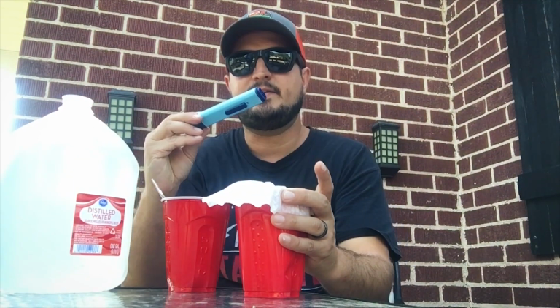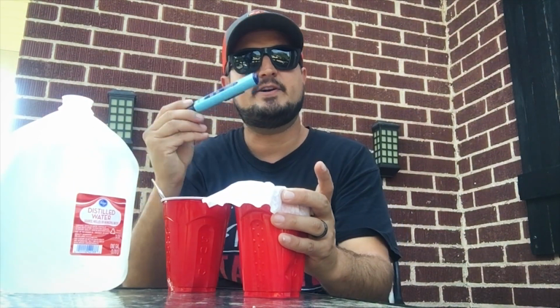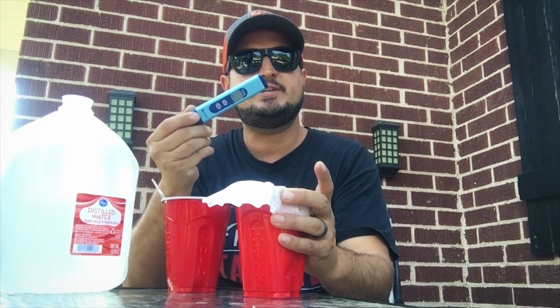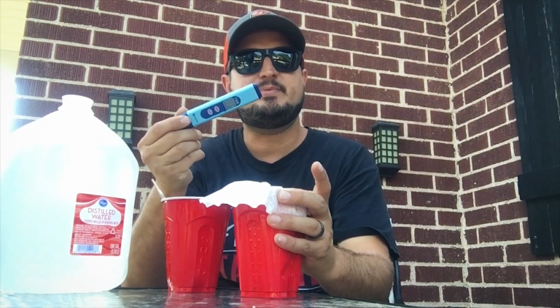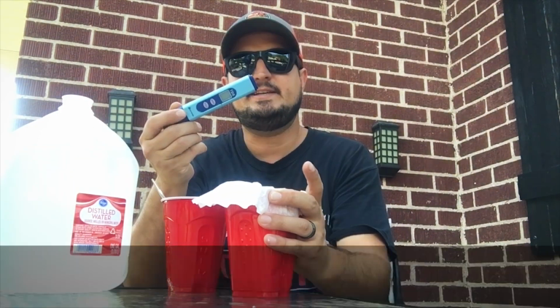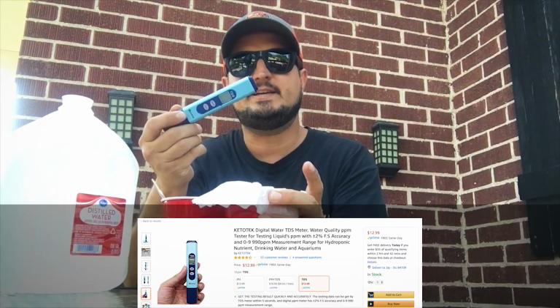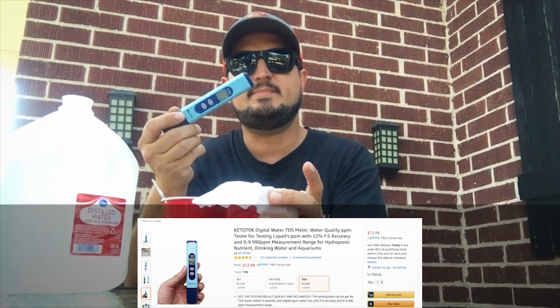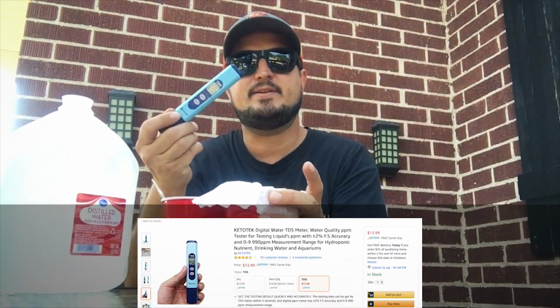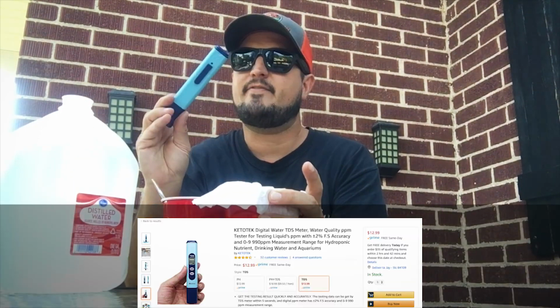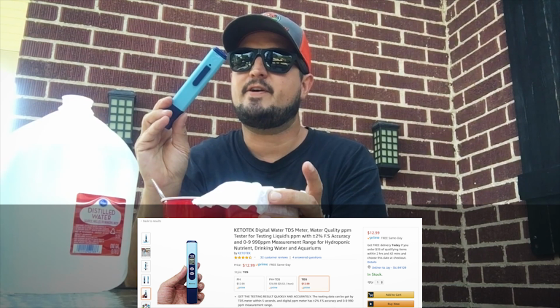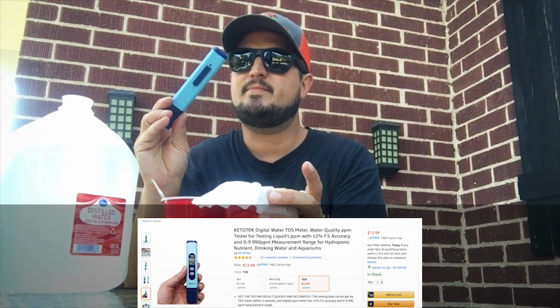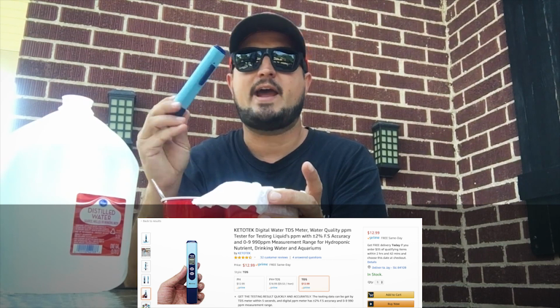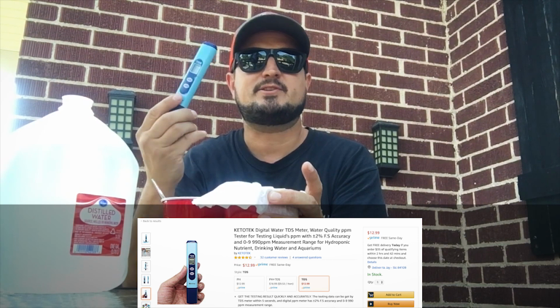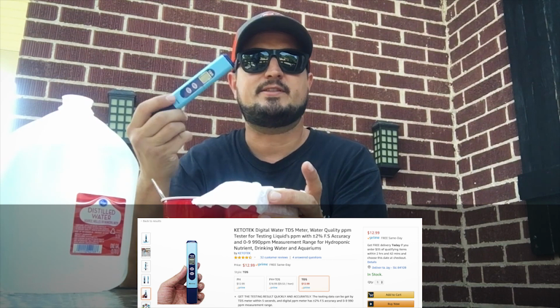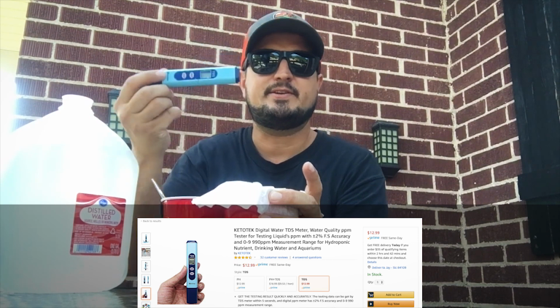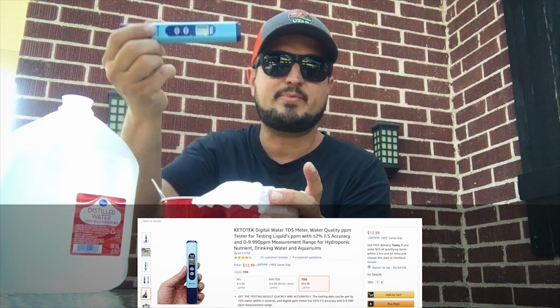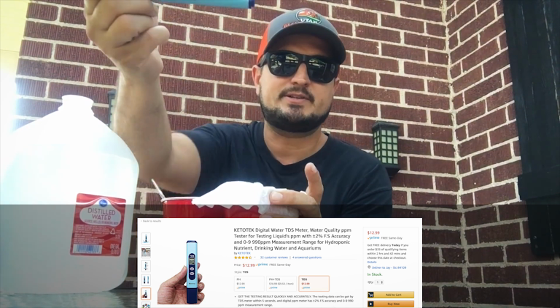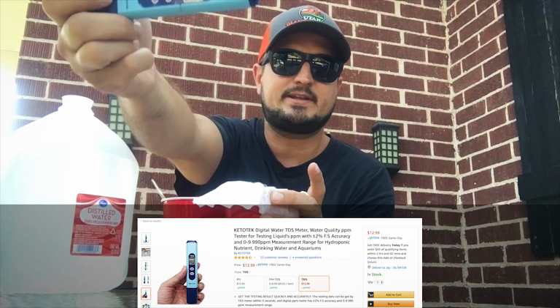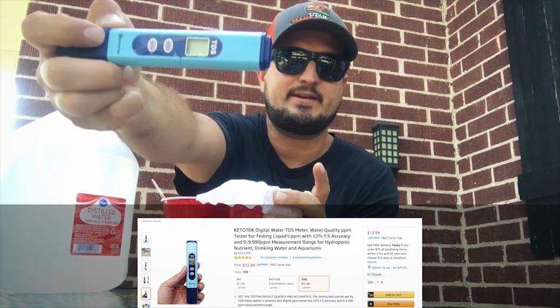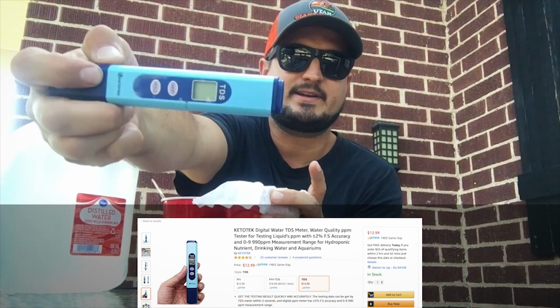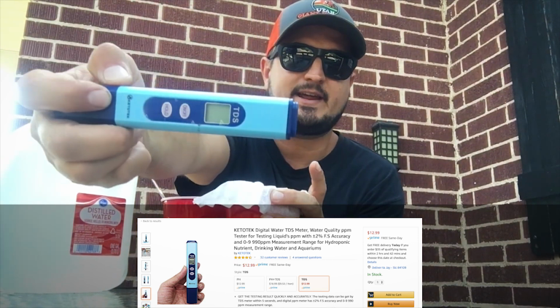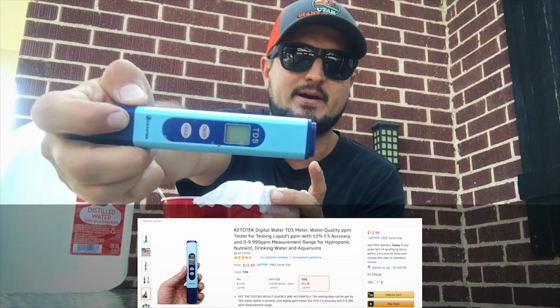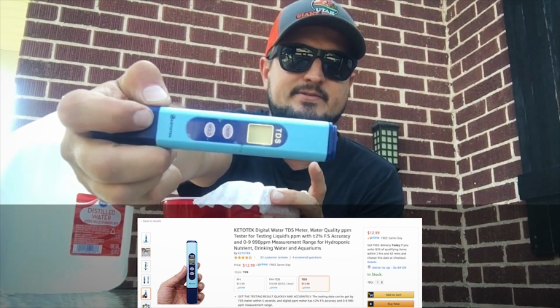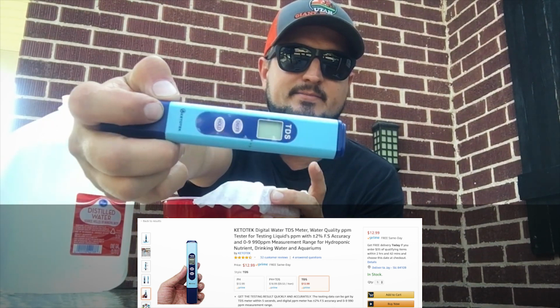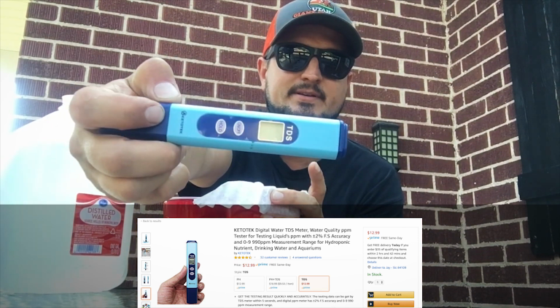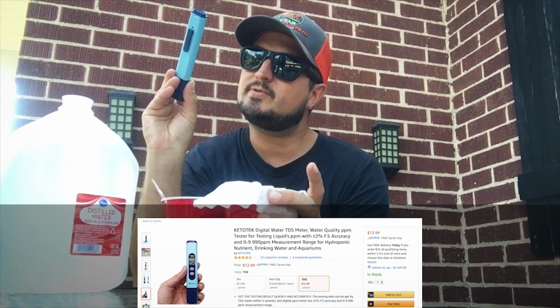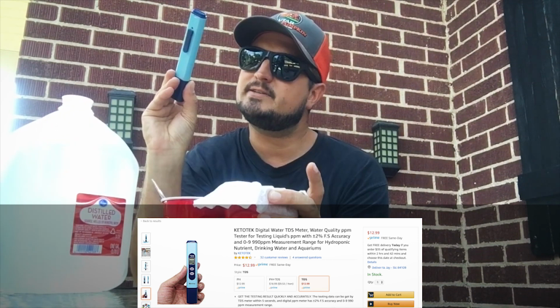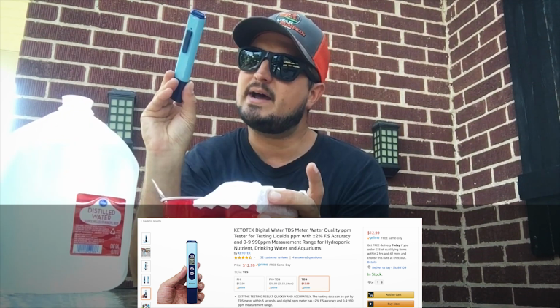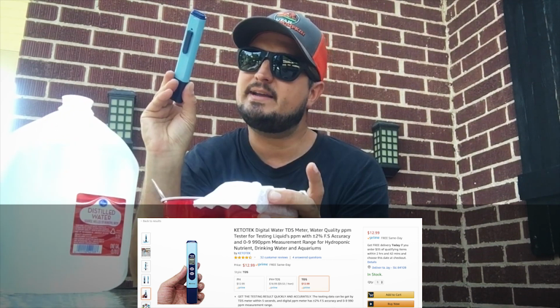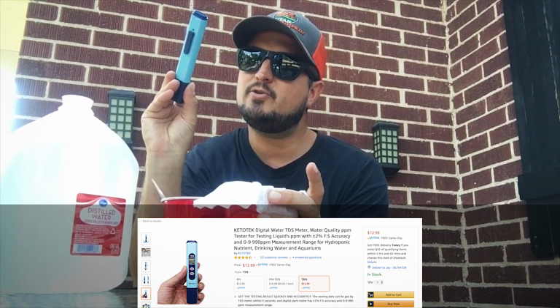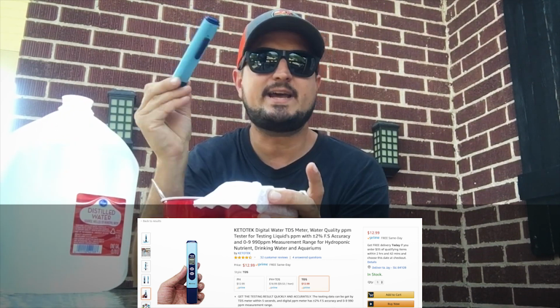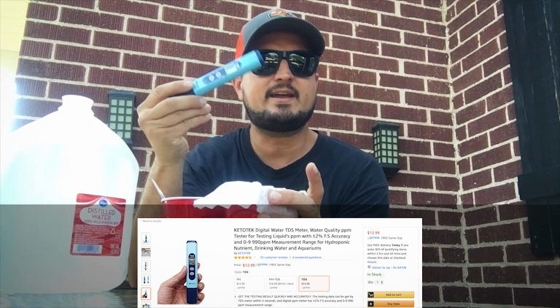While this is filtering — this right here is a very cheap TDS meter from Amazon. I think it was like 10 bucks or something. This one is by Ketotech.